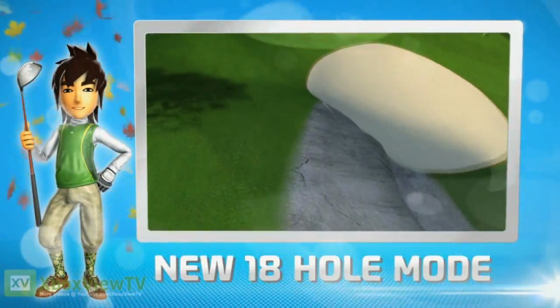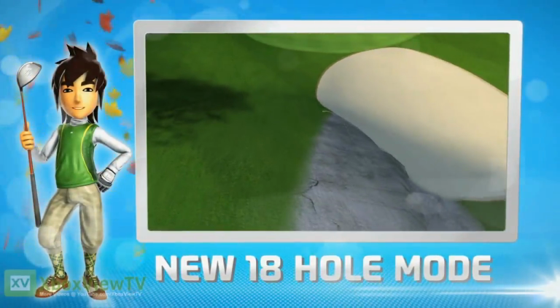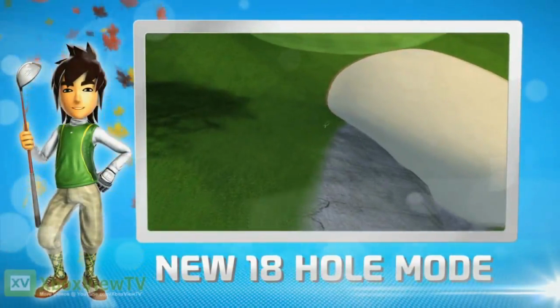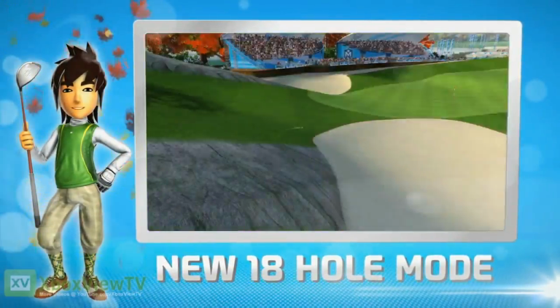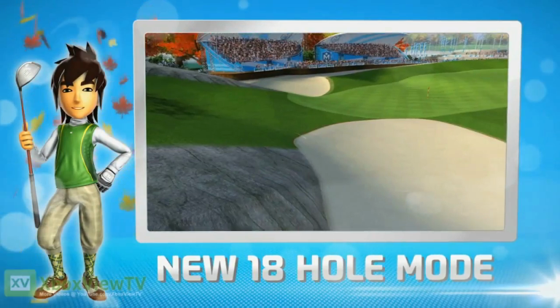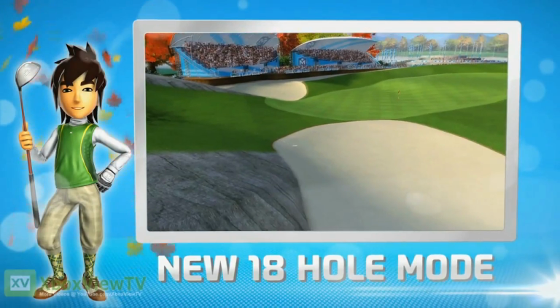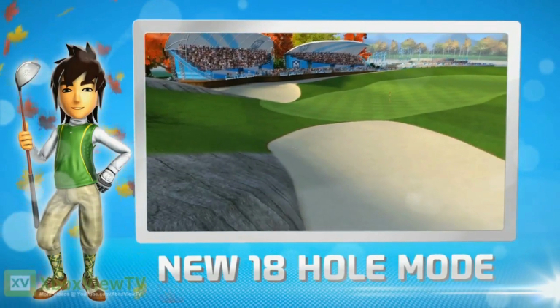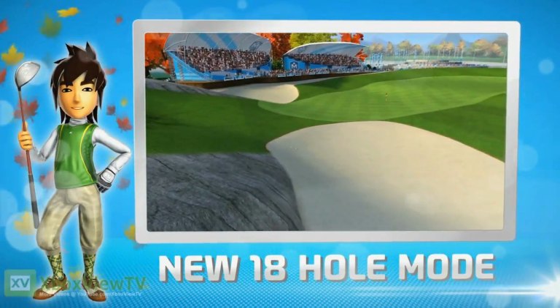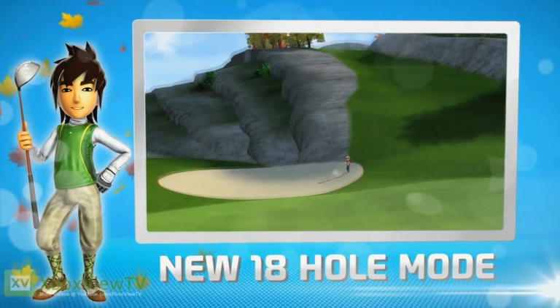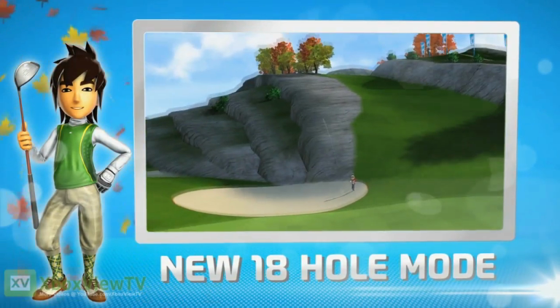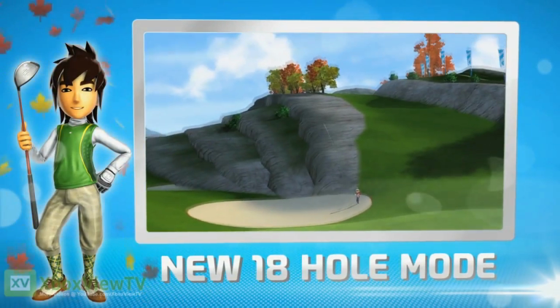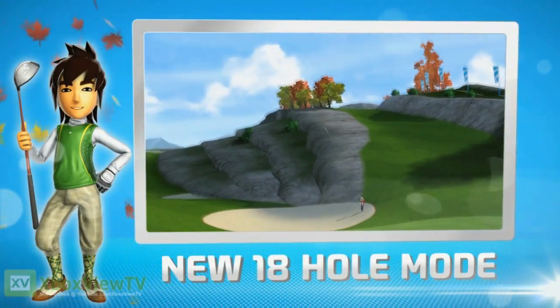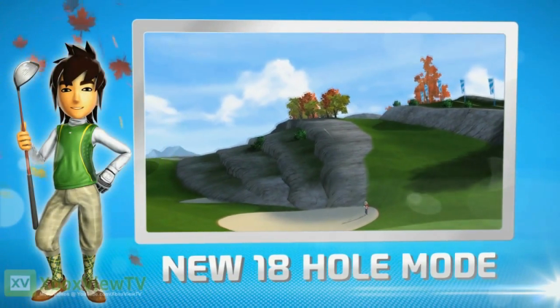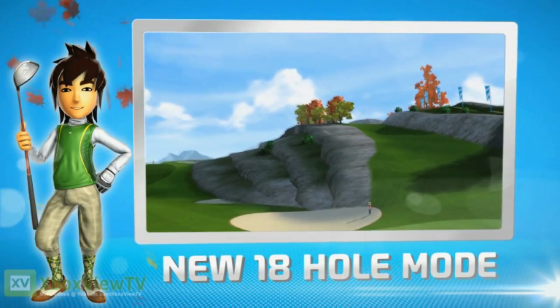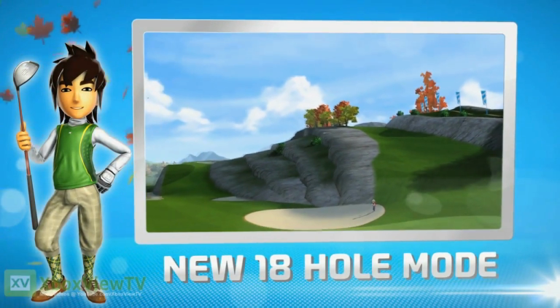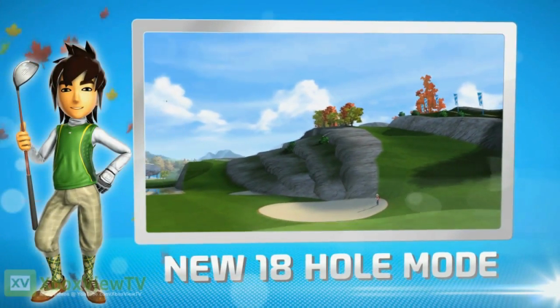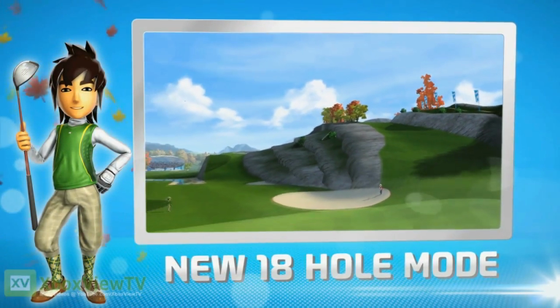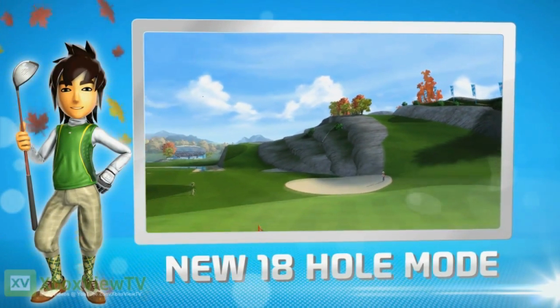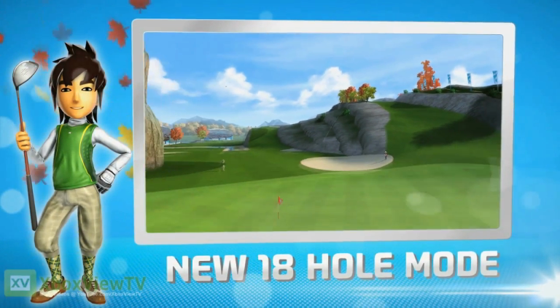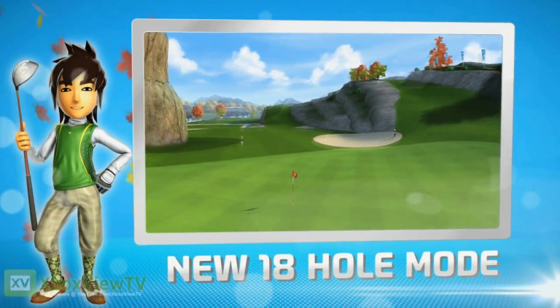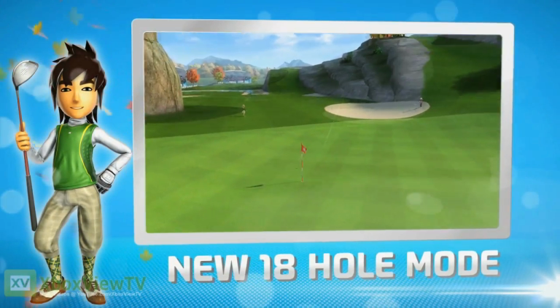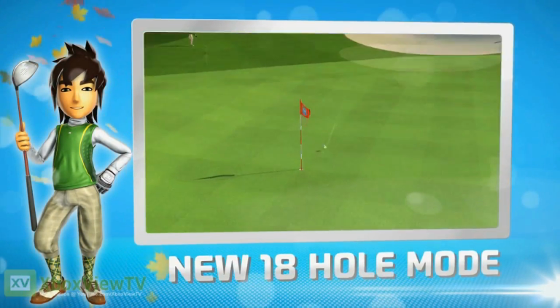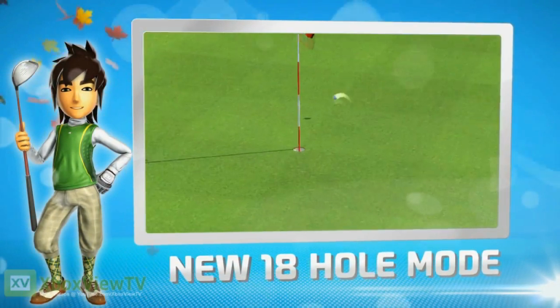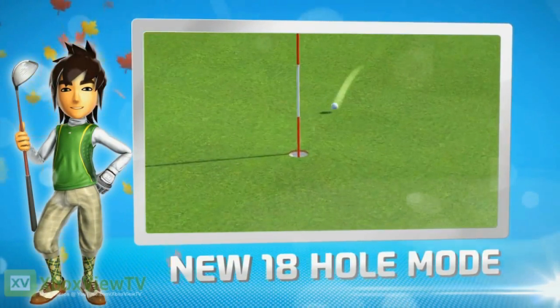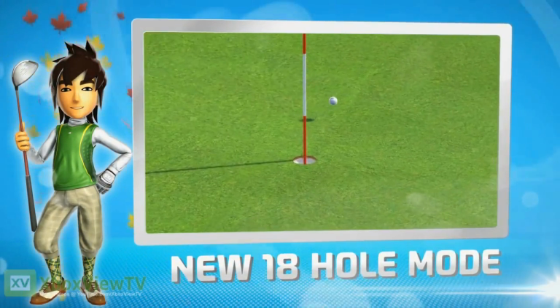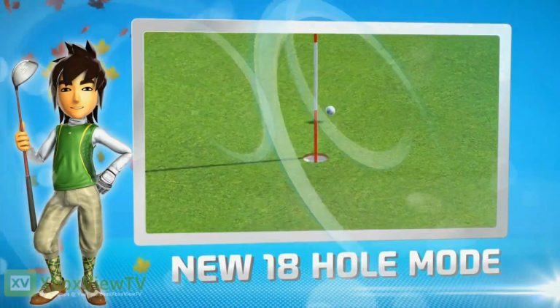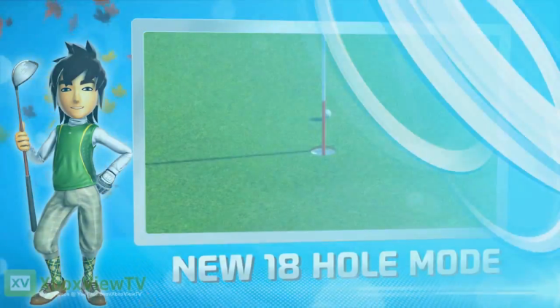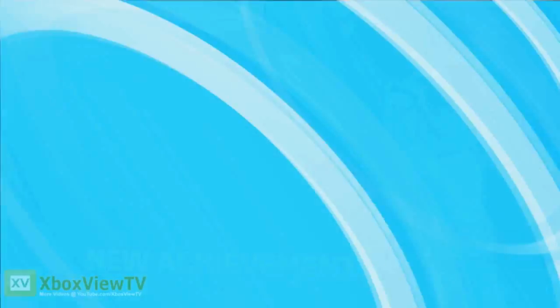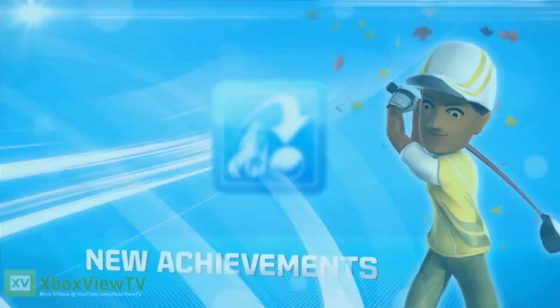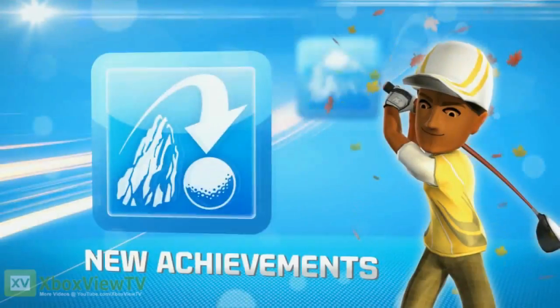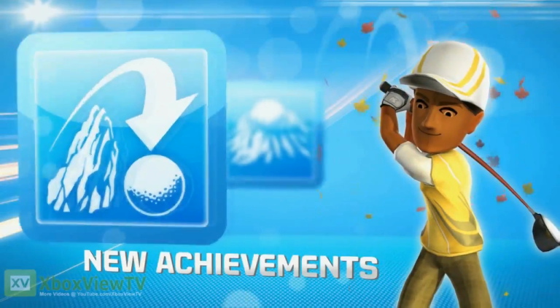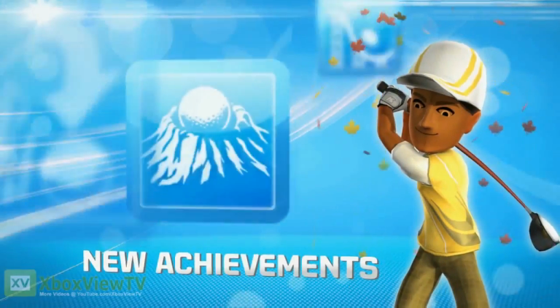And nicely into the bunker! Oh dear. Never mind, it happens to us all sometimes. Not me though — I'm pretty good.